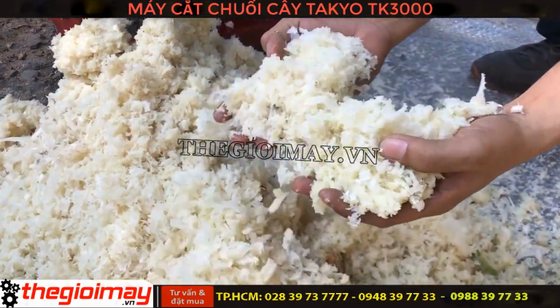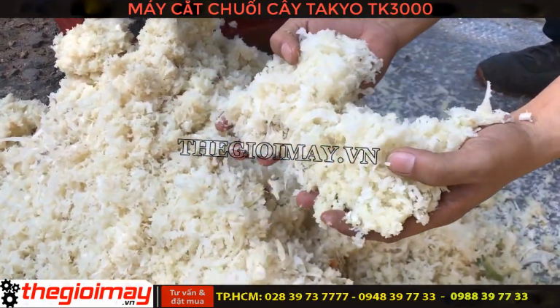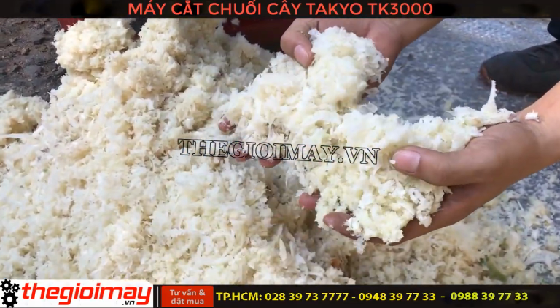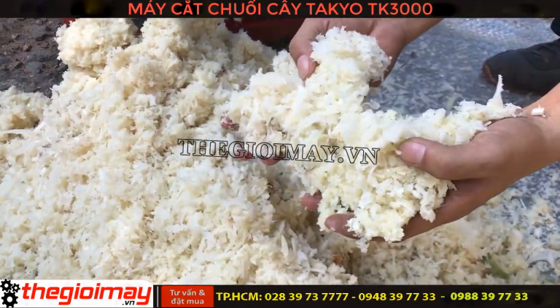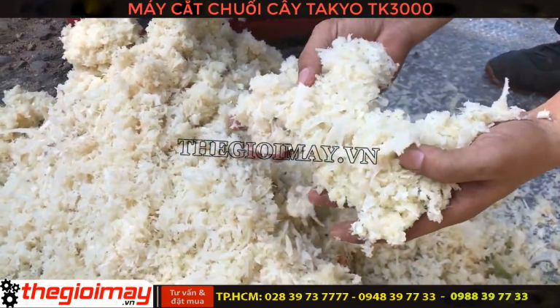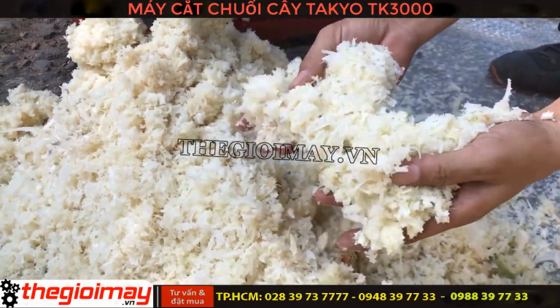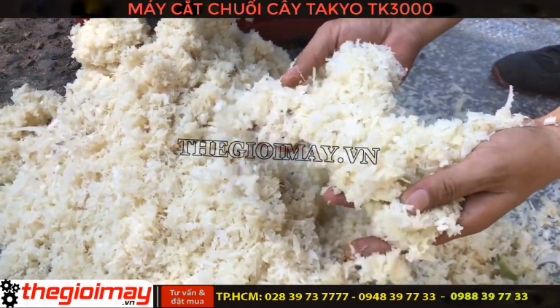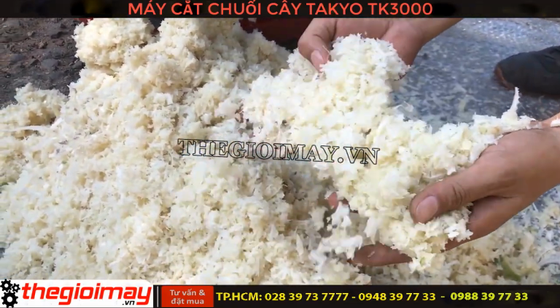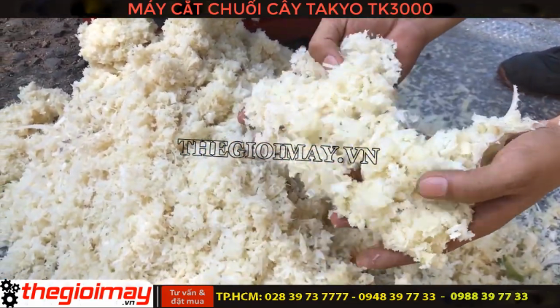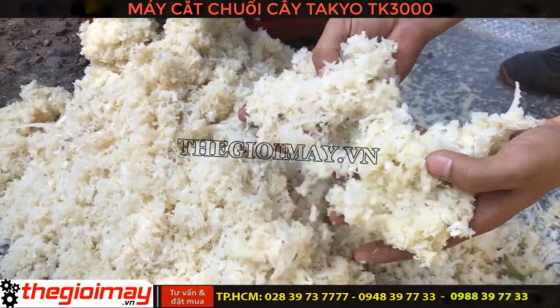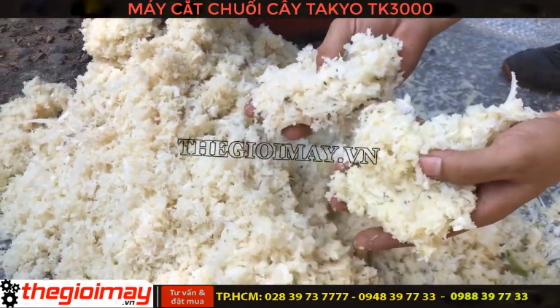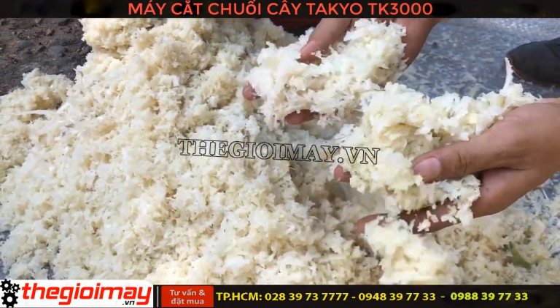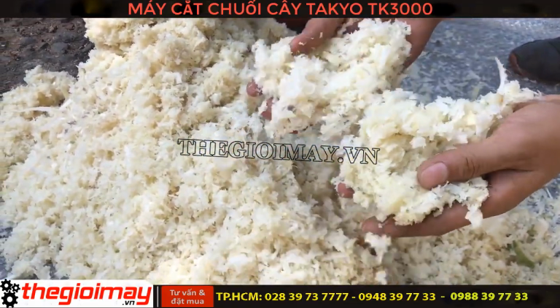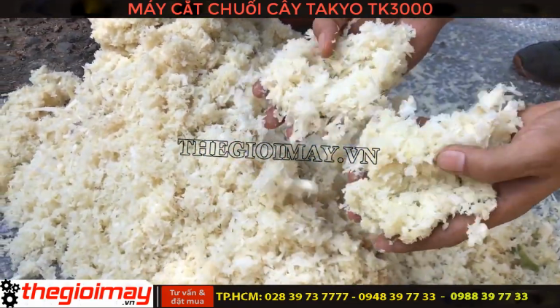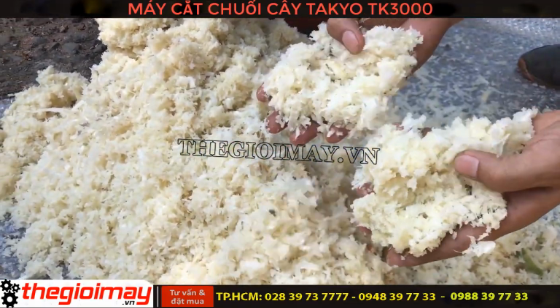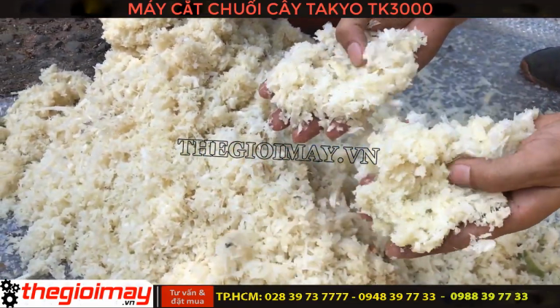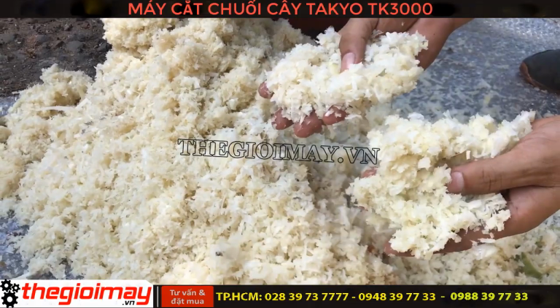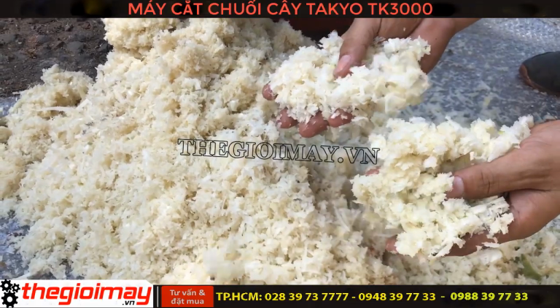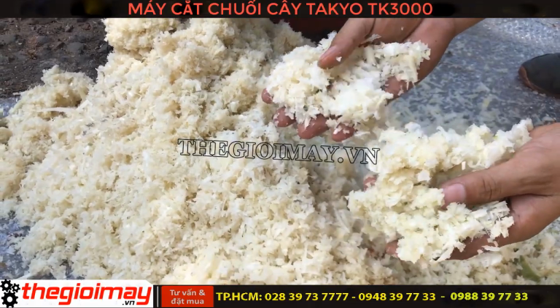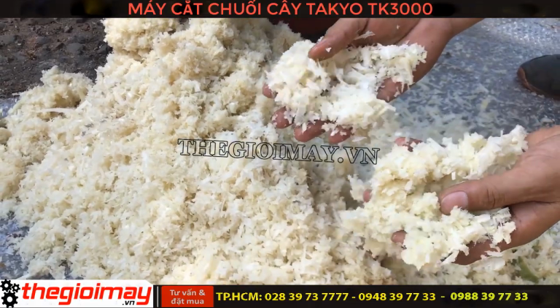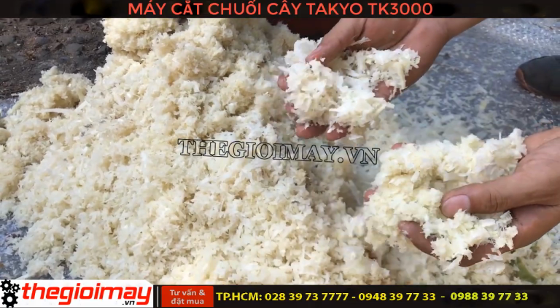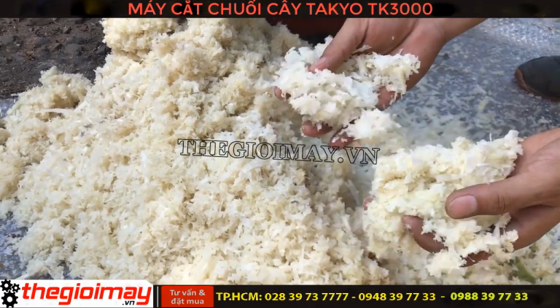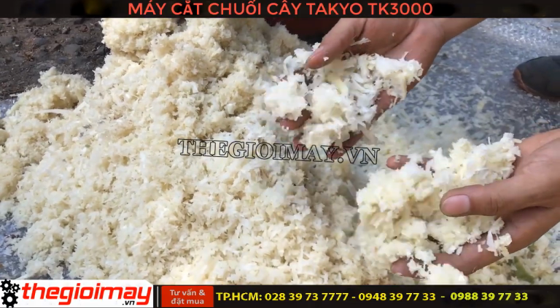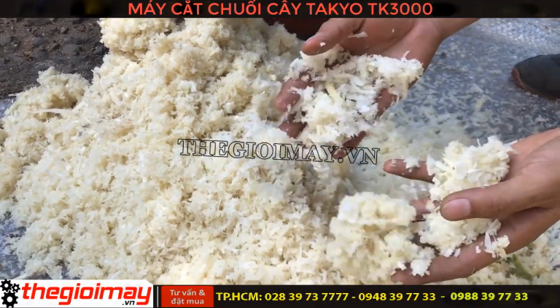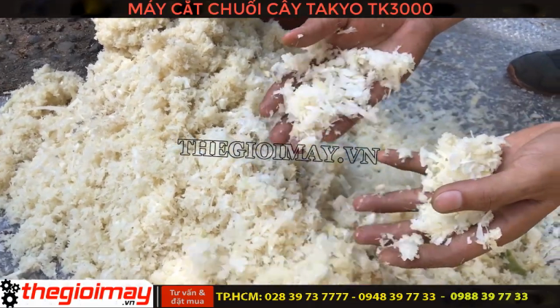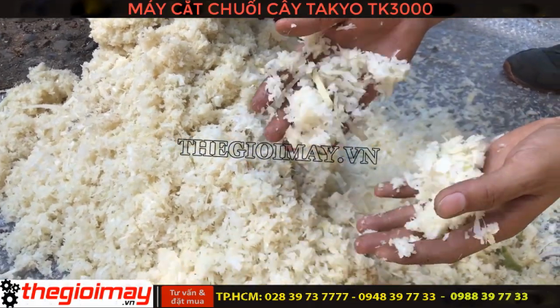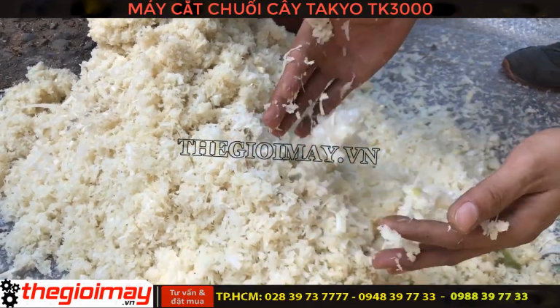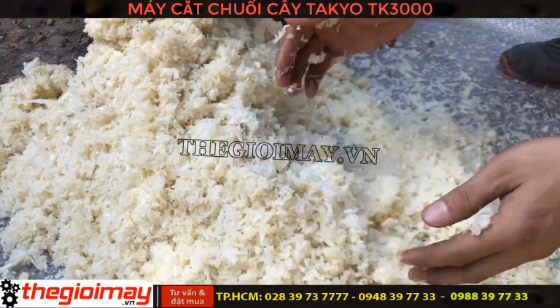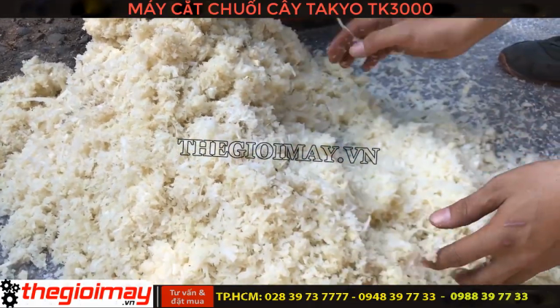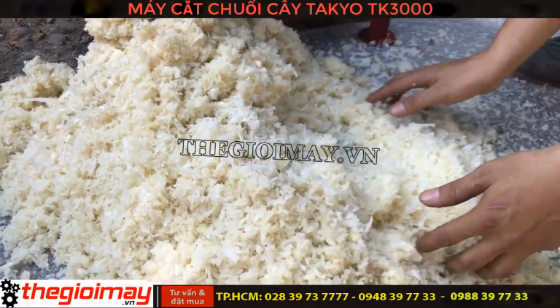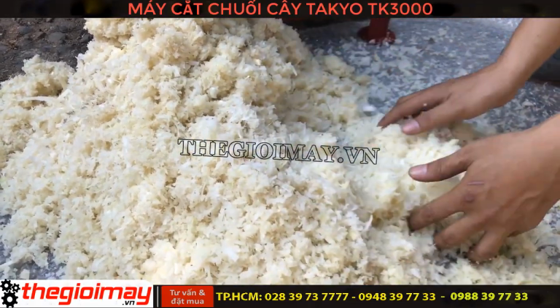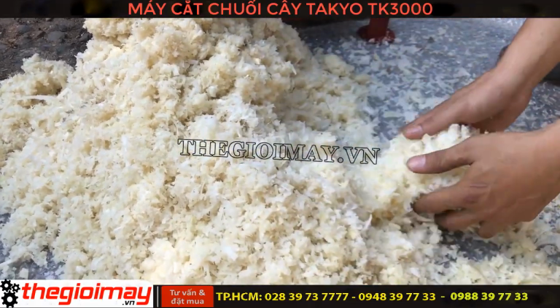Here we go. It is very small, very small, very soft, and not hot.